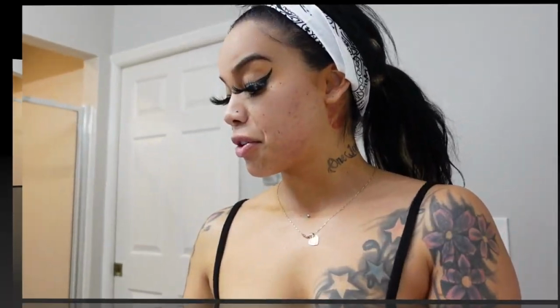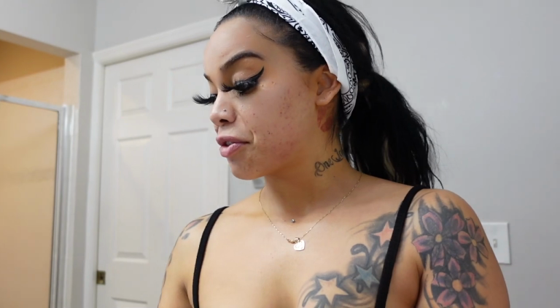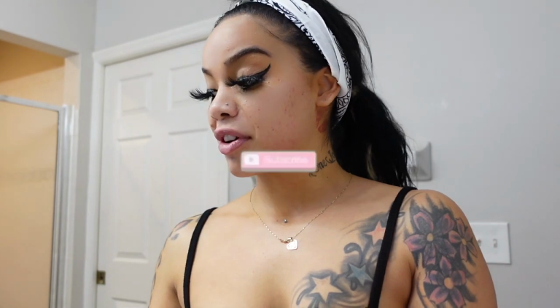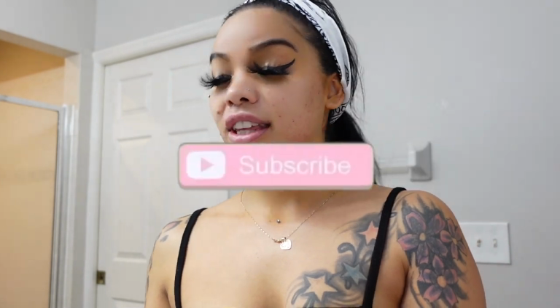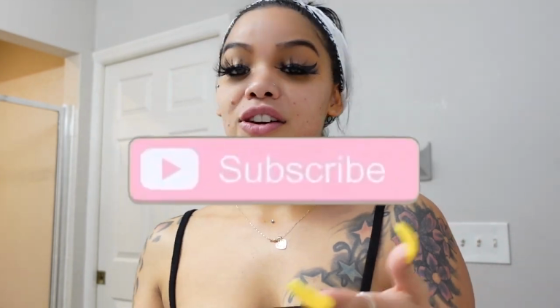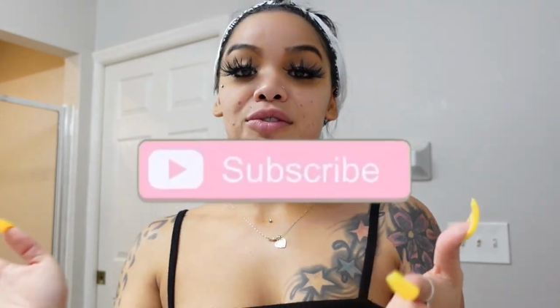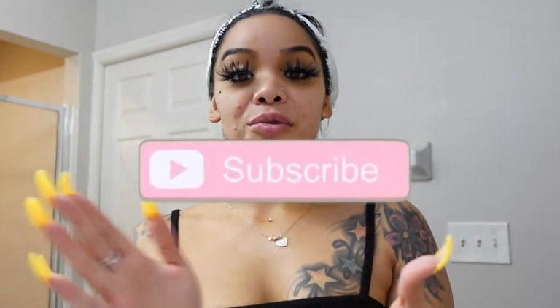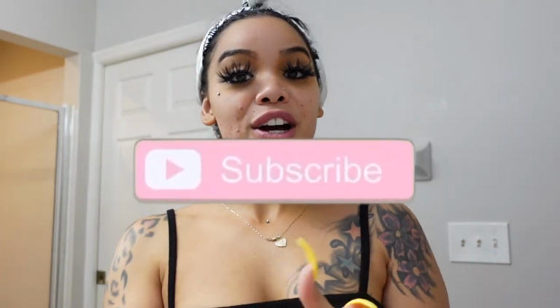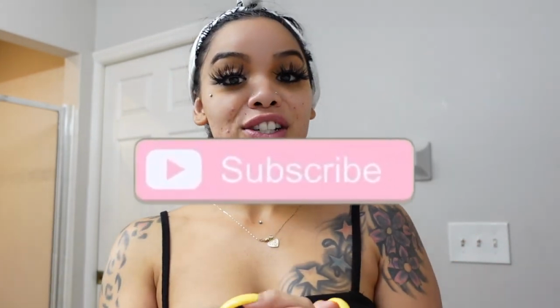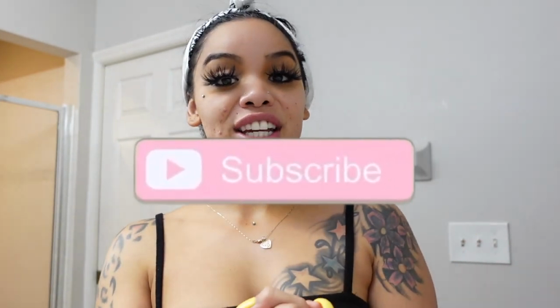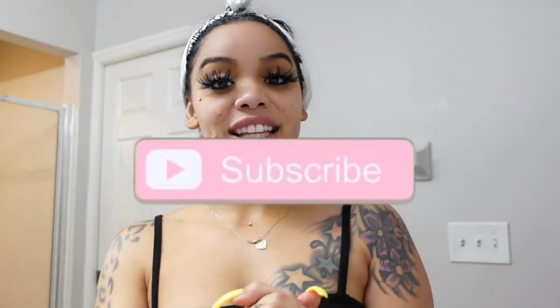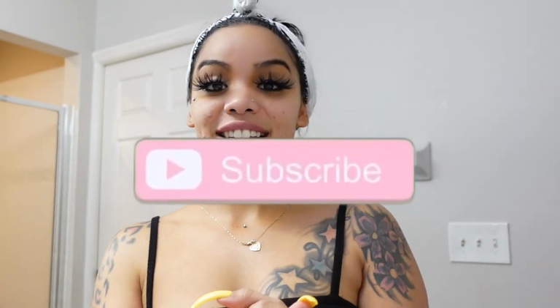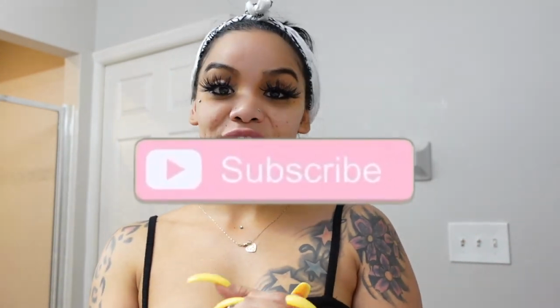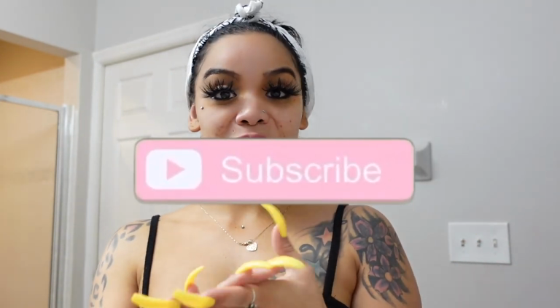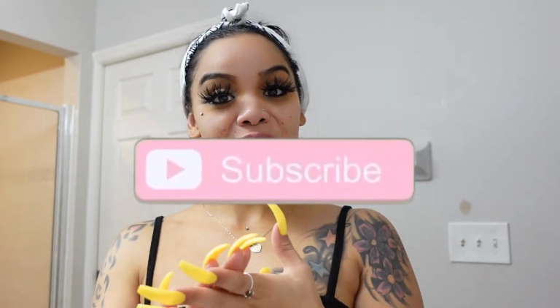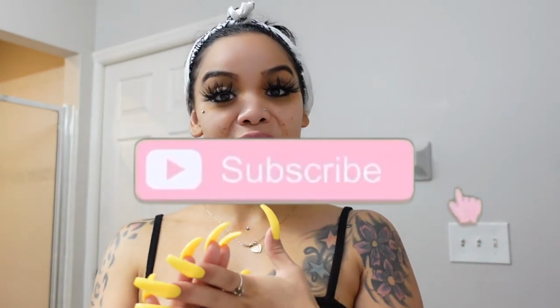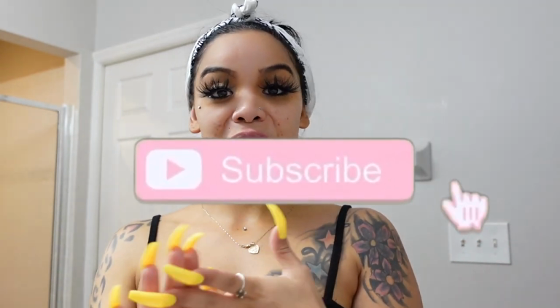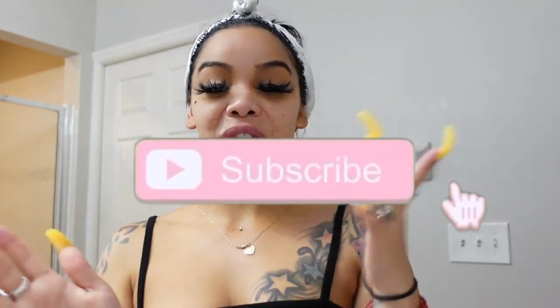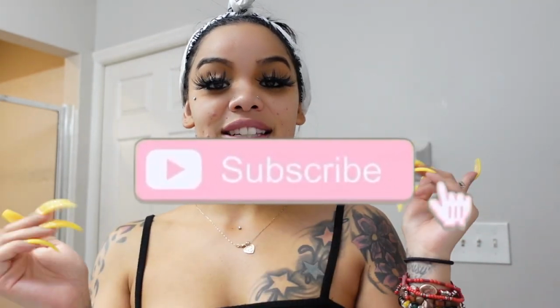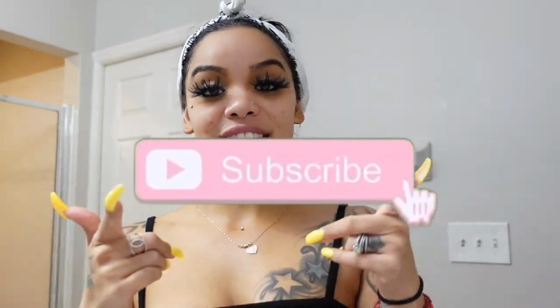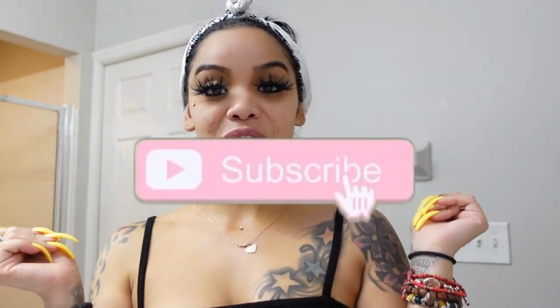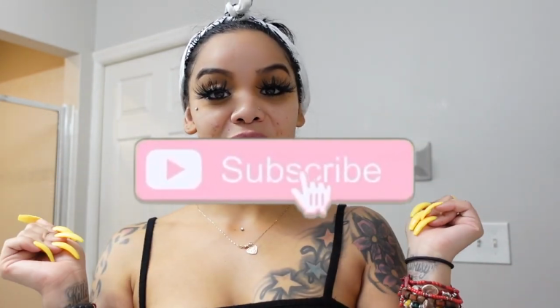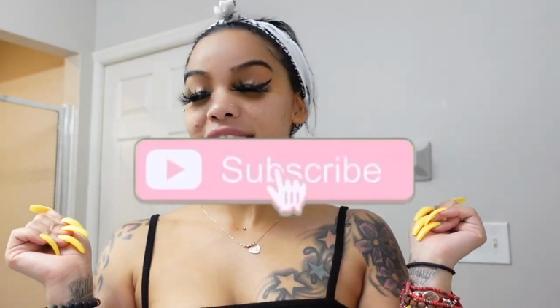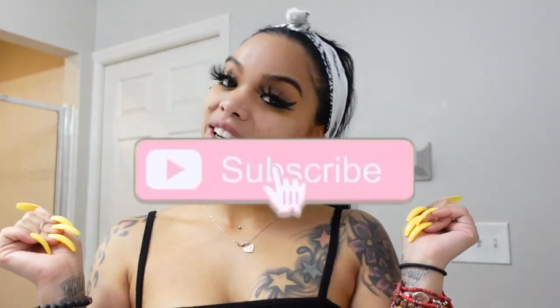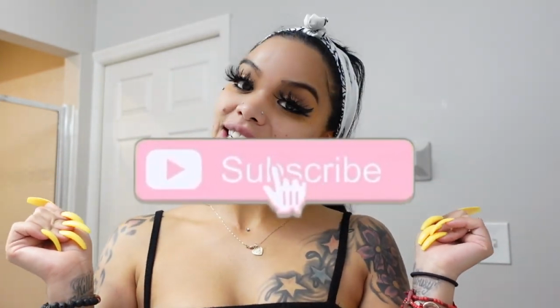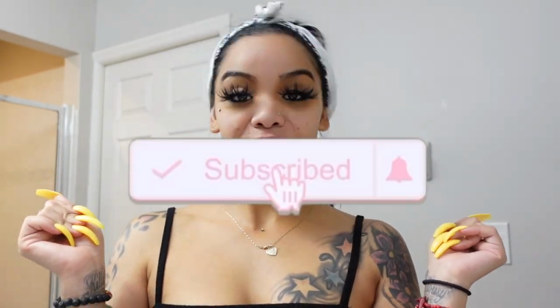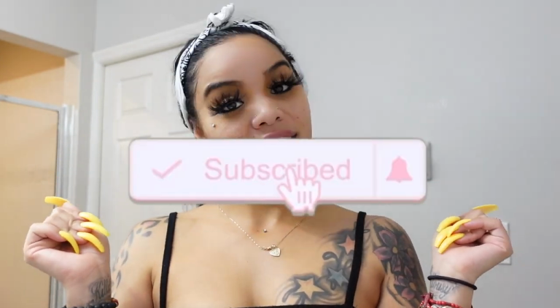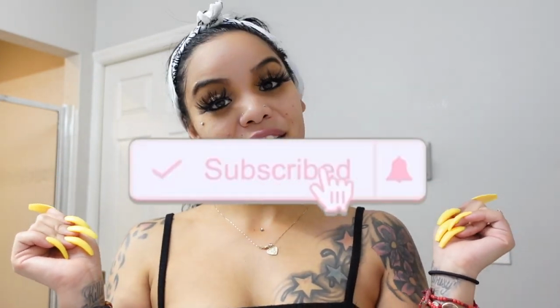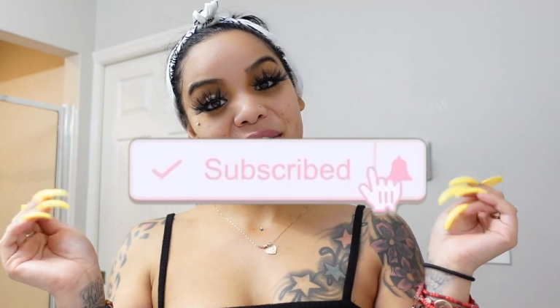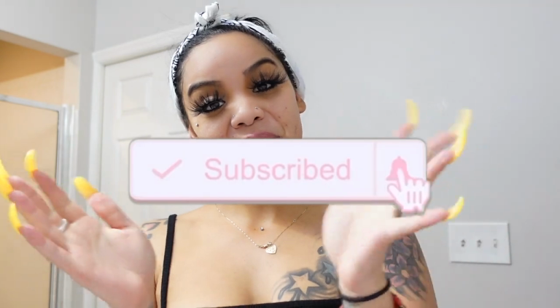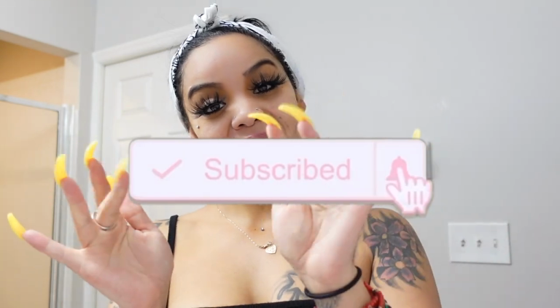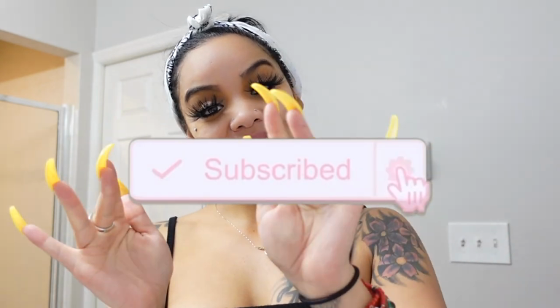Thank you guys for watching. Like, share, subscribe. See you in our next video. Bye!